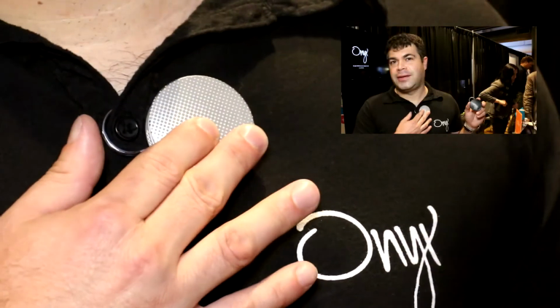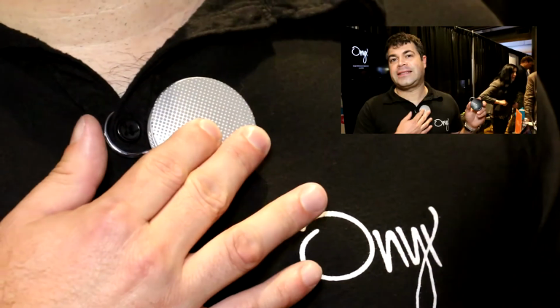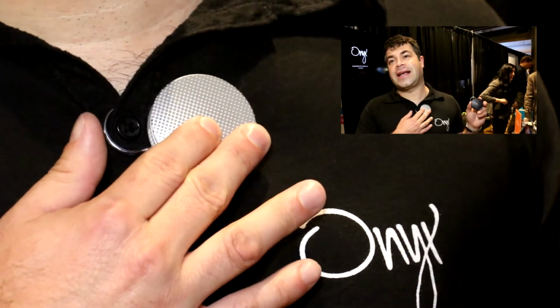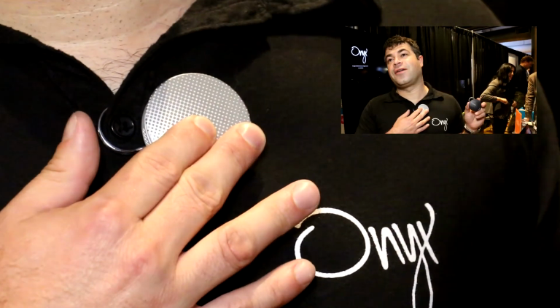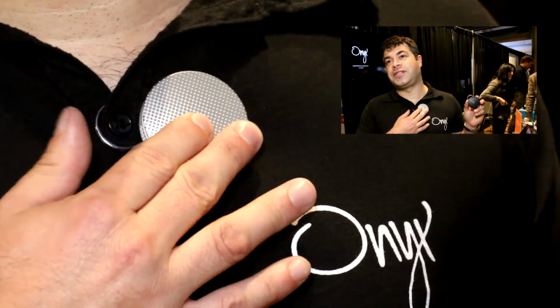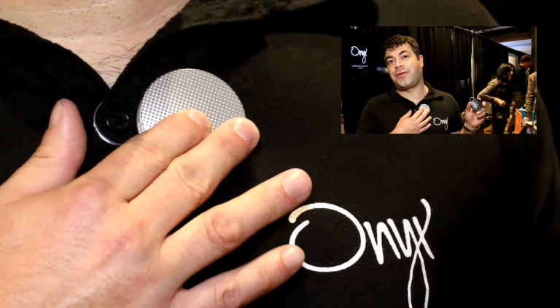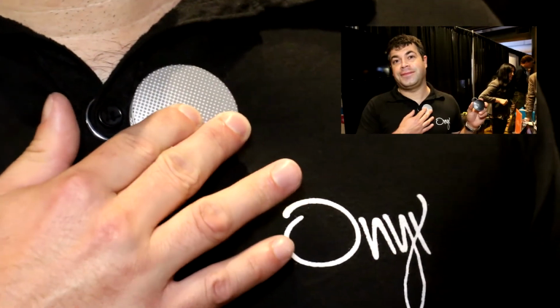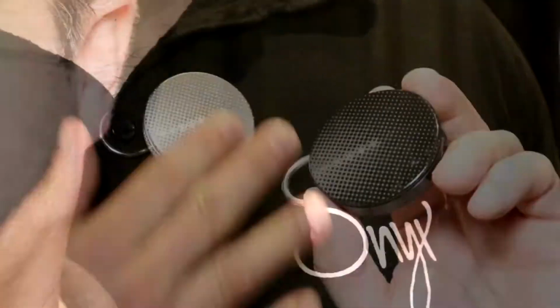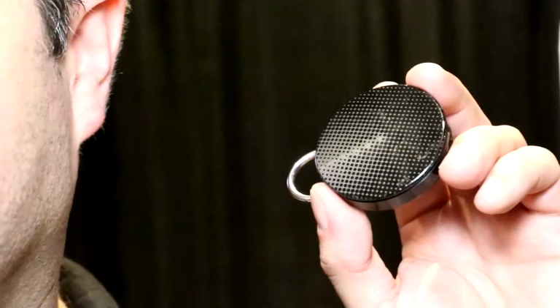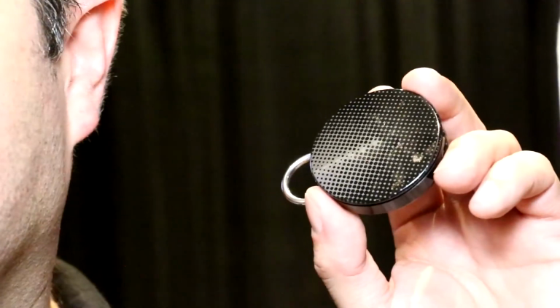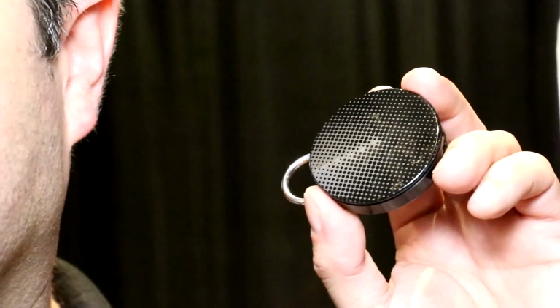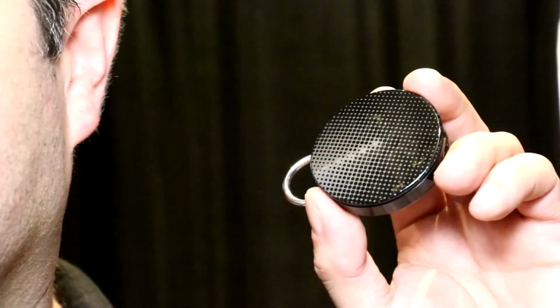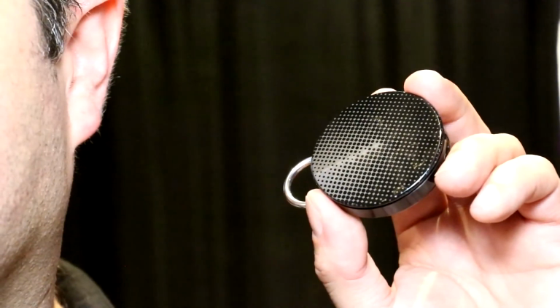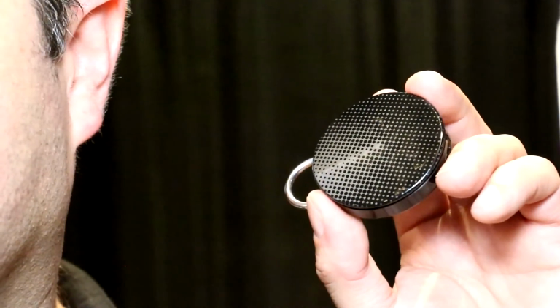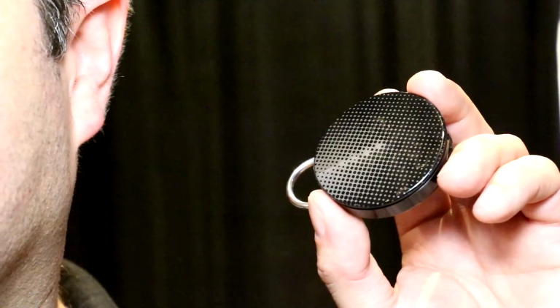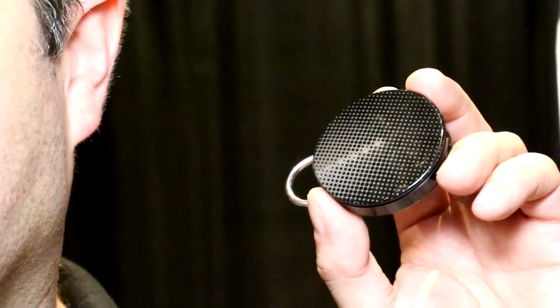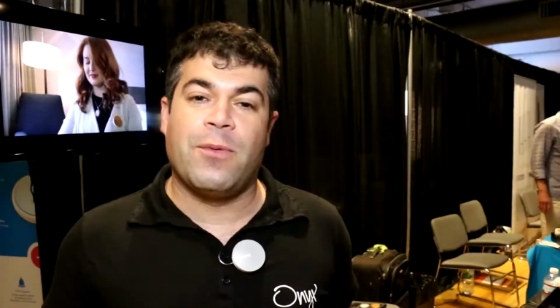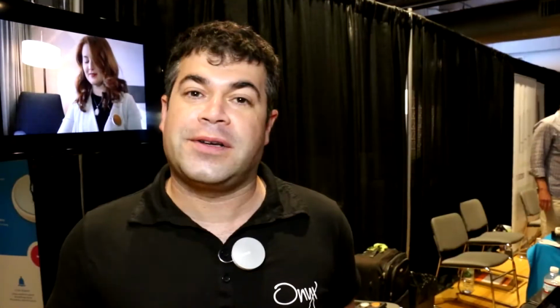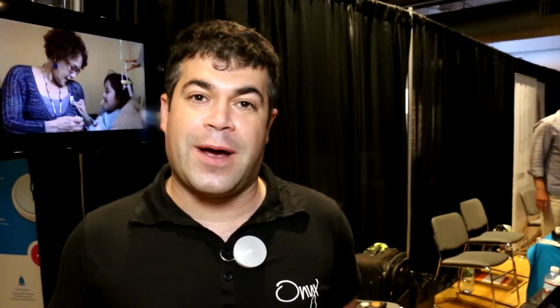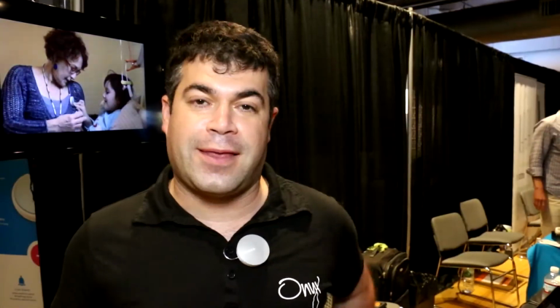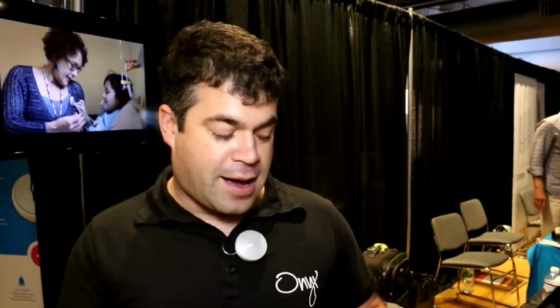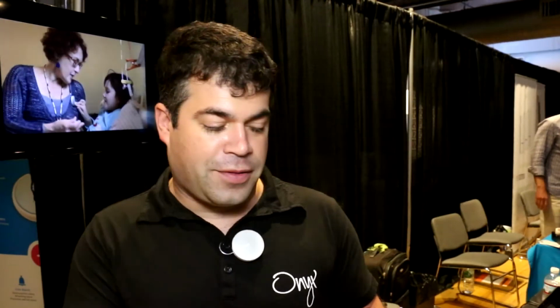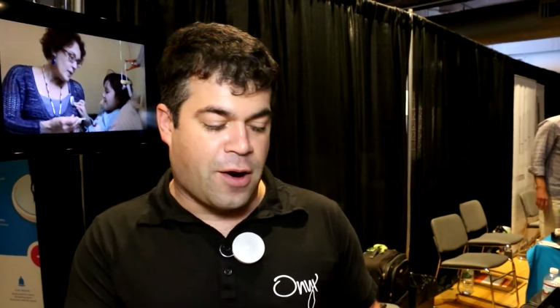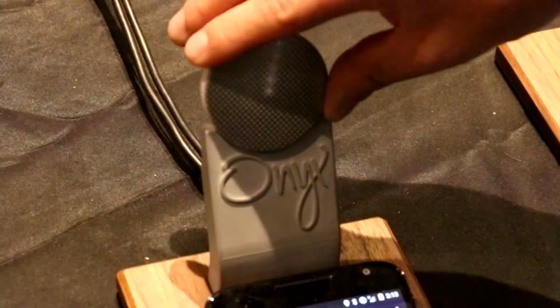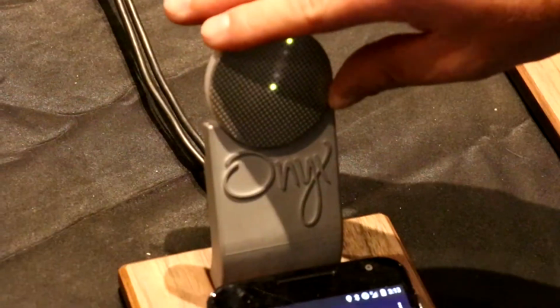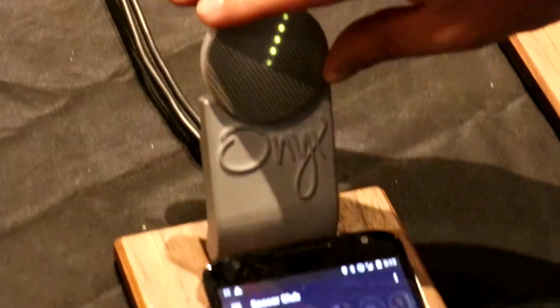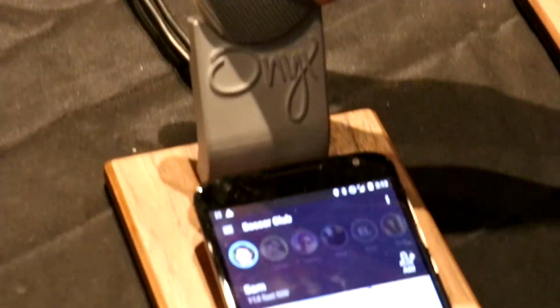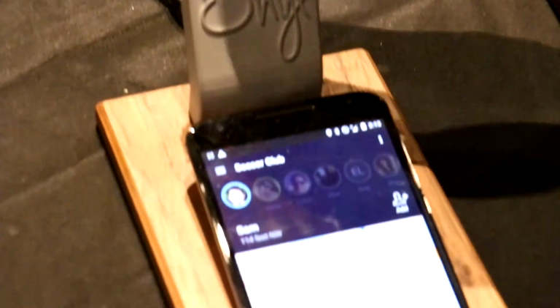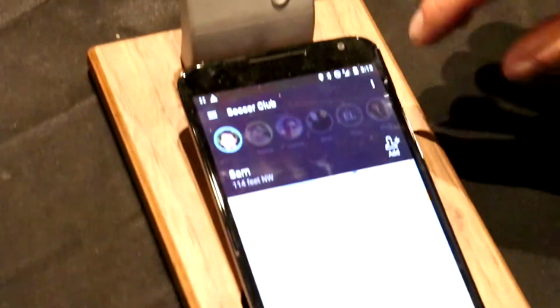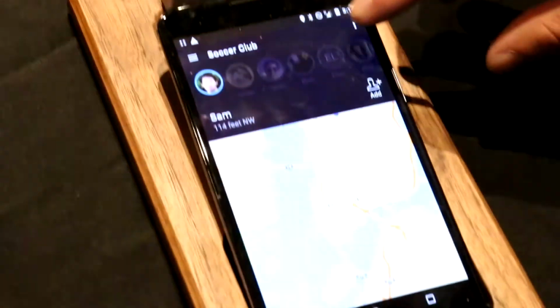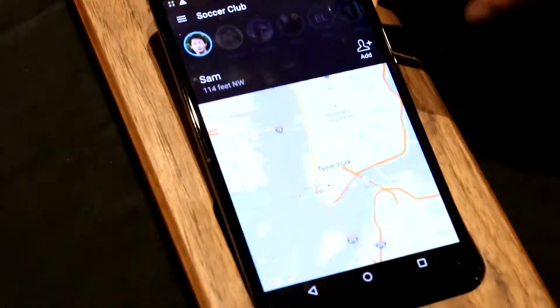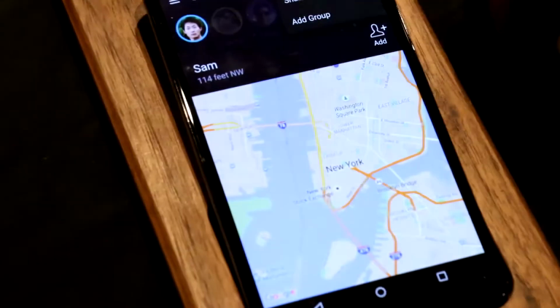Testing, testing, one, two, three. It works with the Orion app that runs on the smartphone.